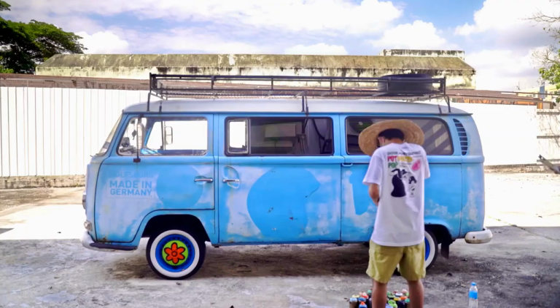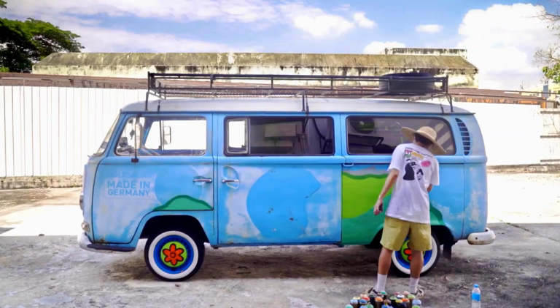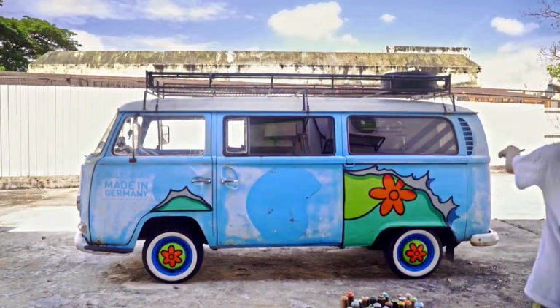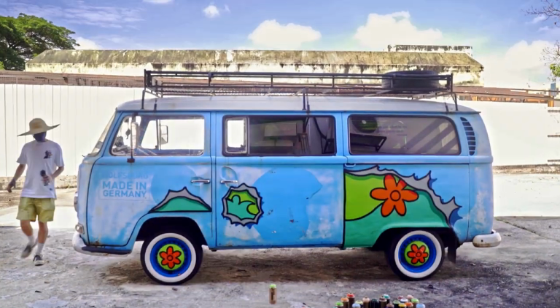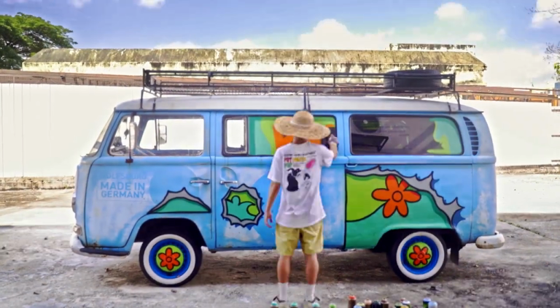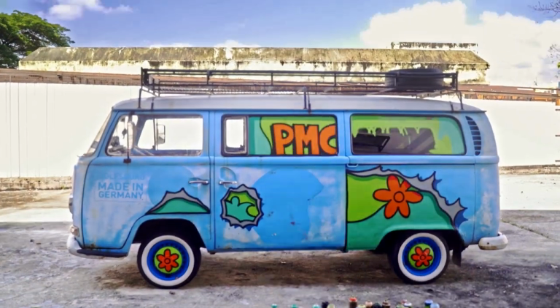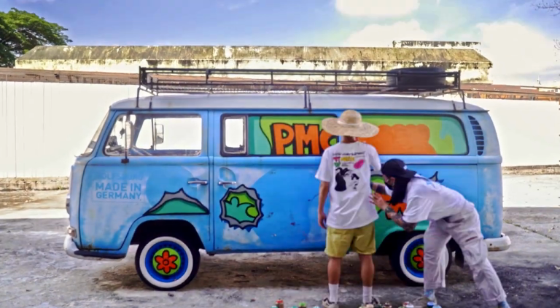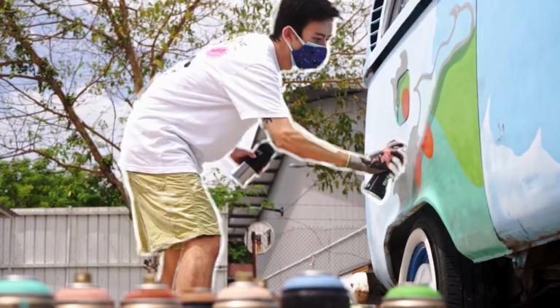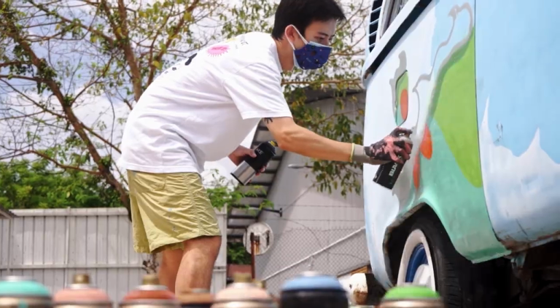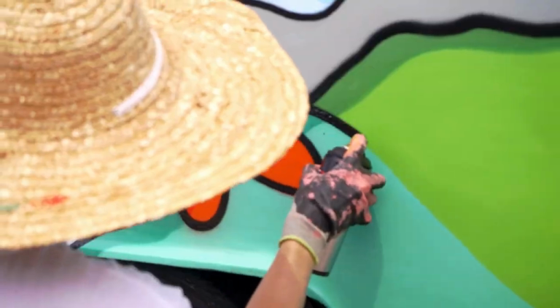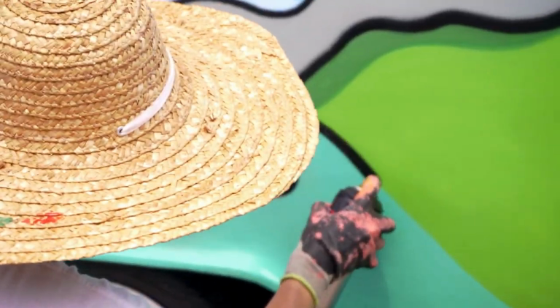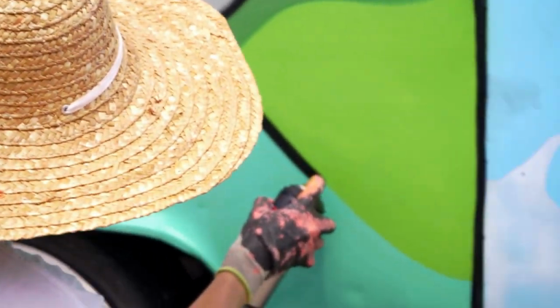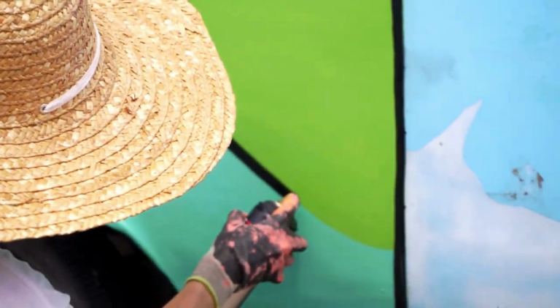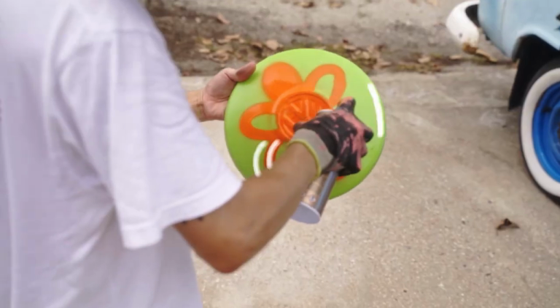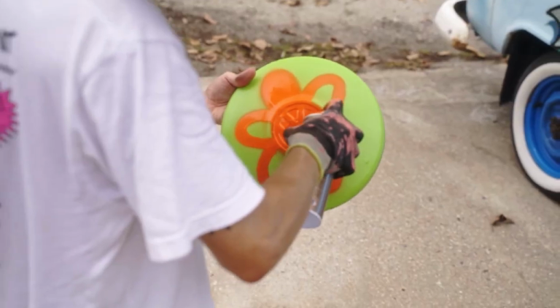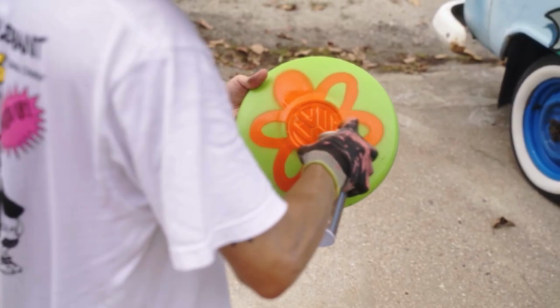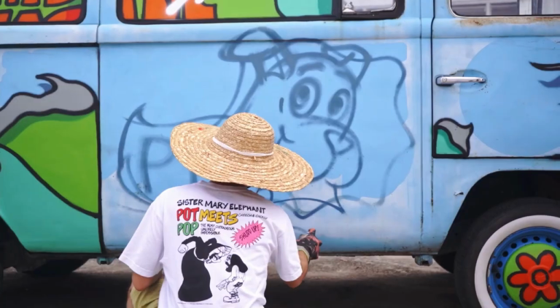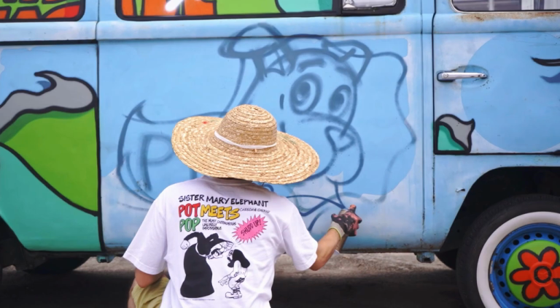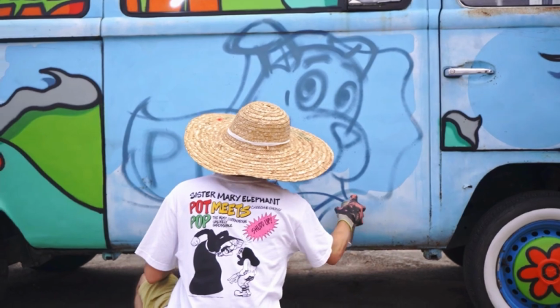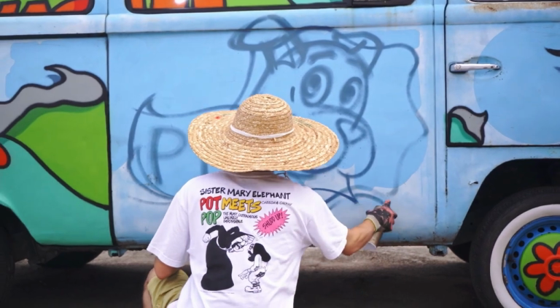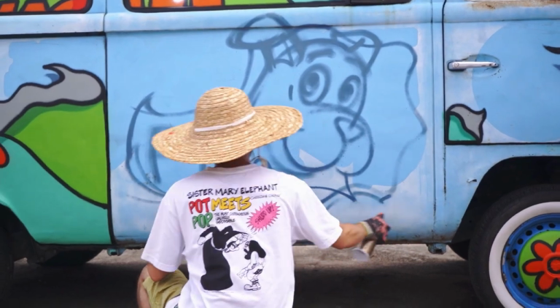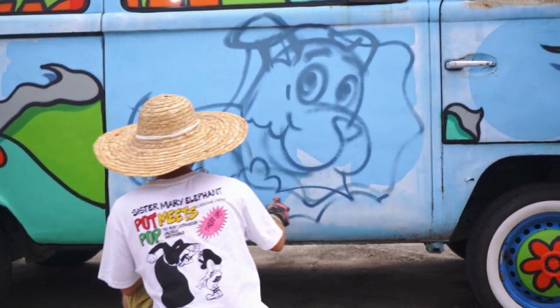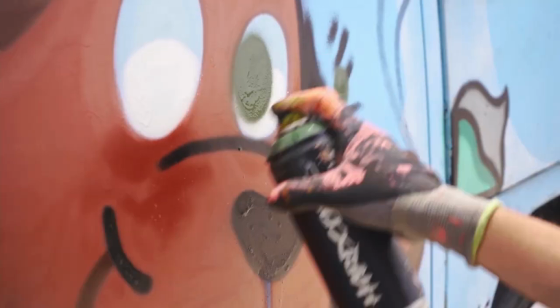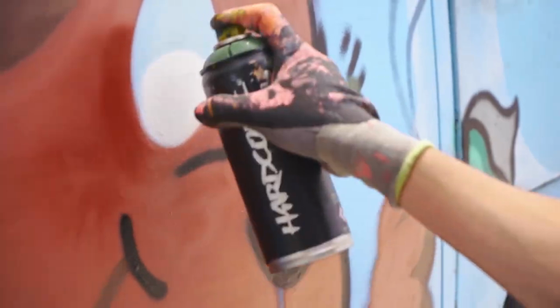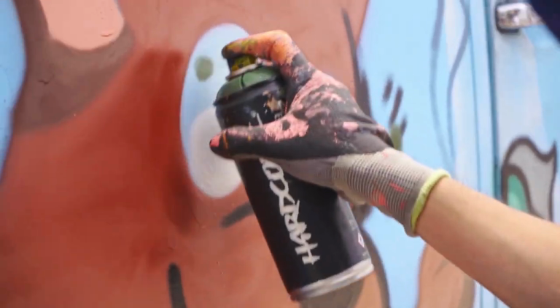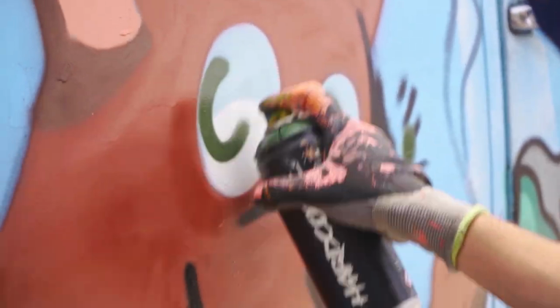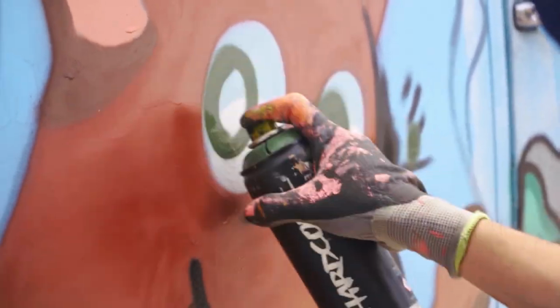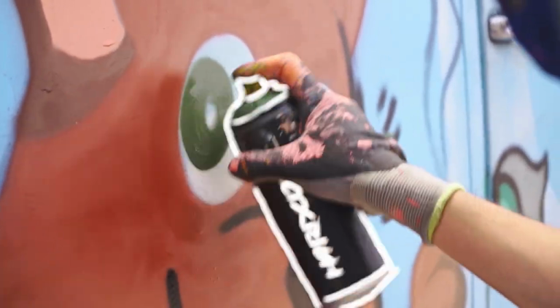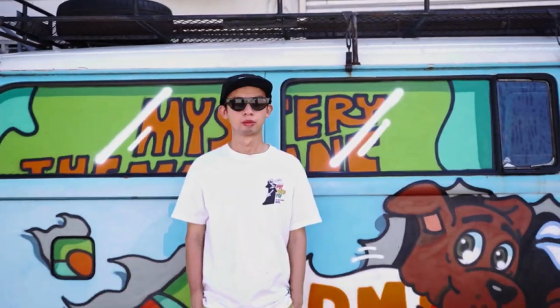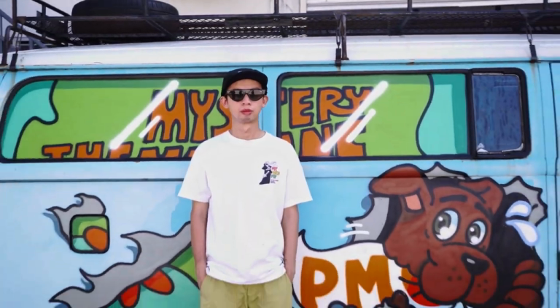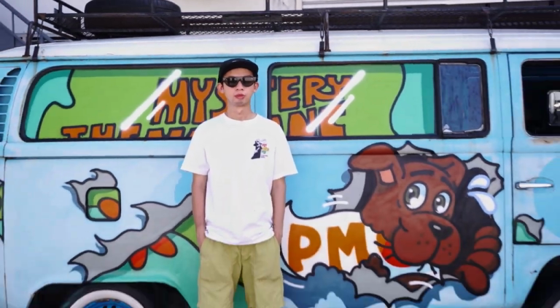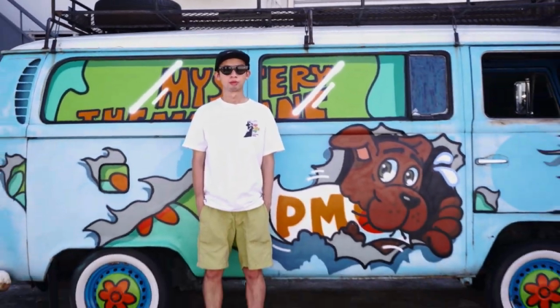They even worked with a graffiti artist named Cloakwork, who turned a Volkswagen Combi into a Mystery Machine.